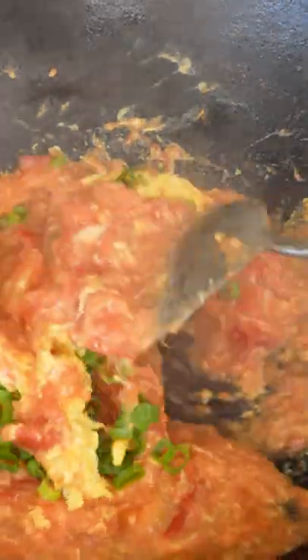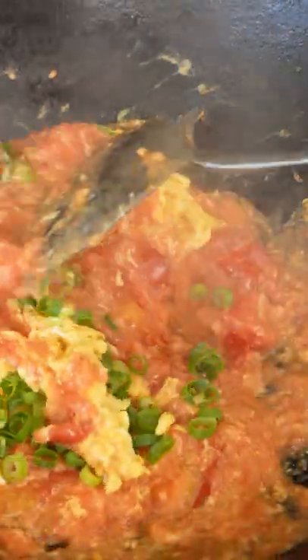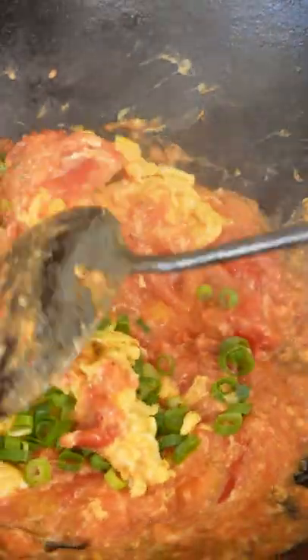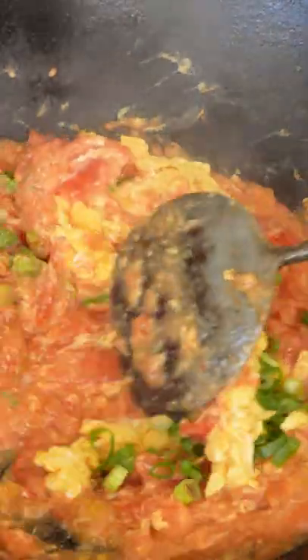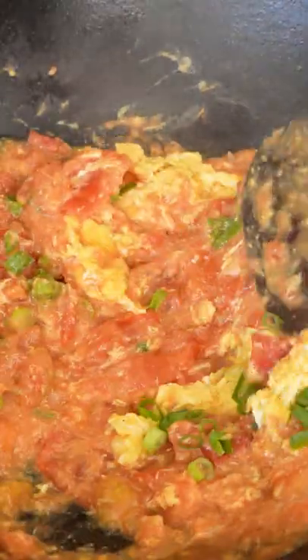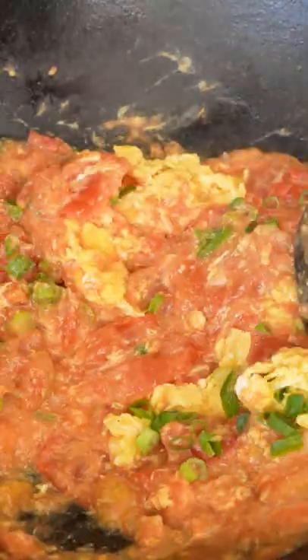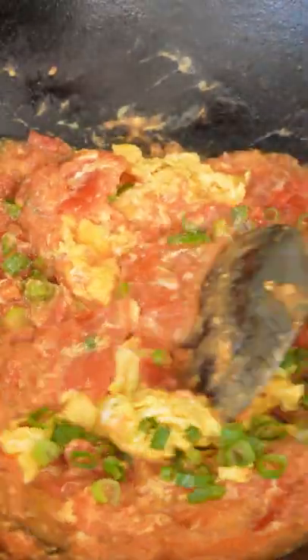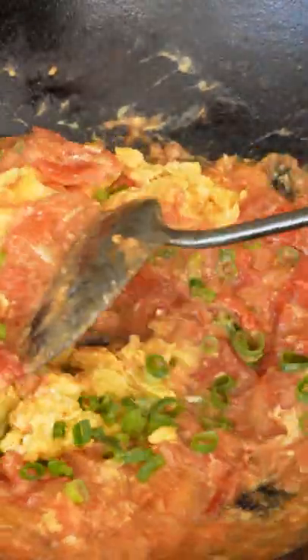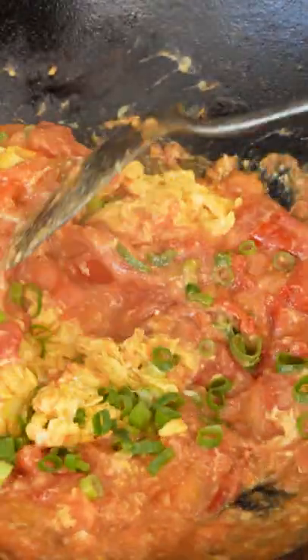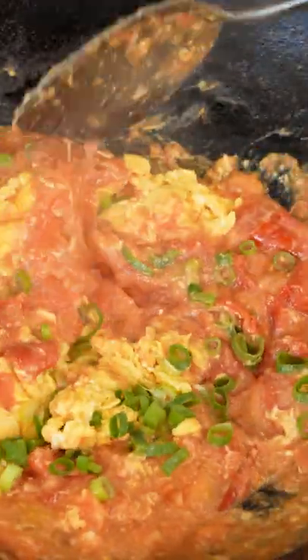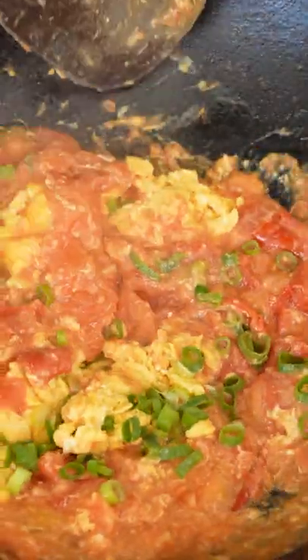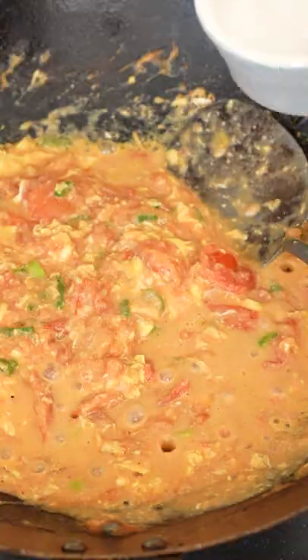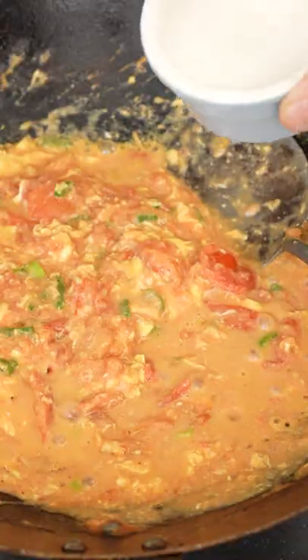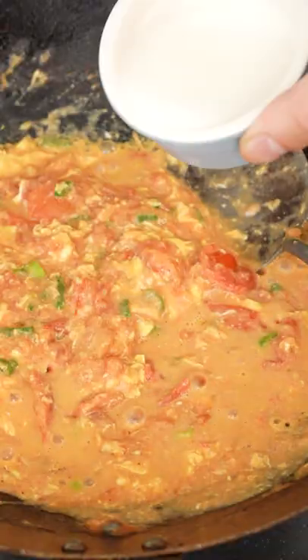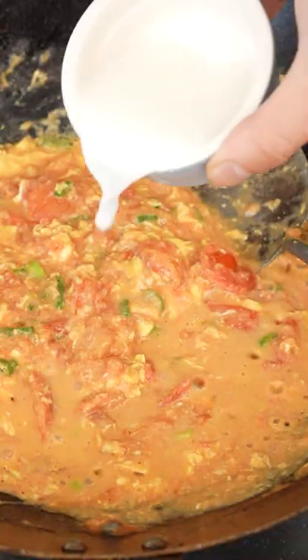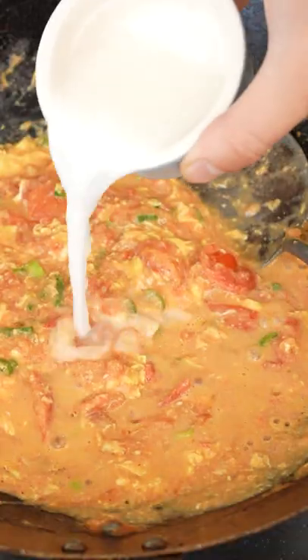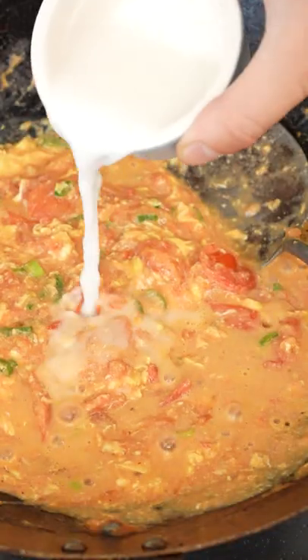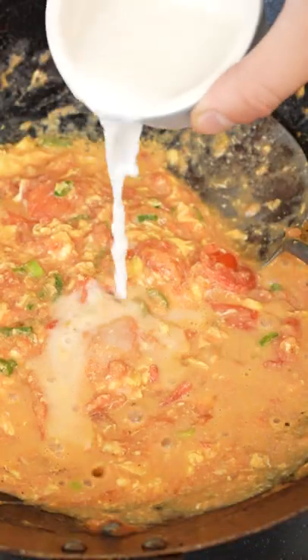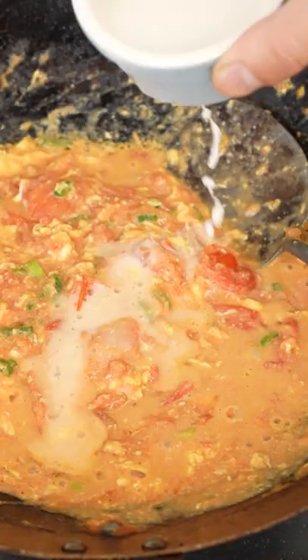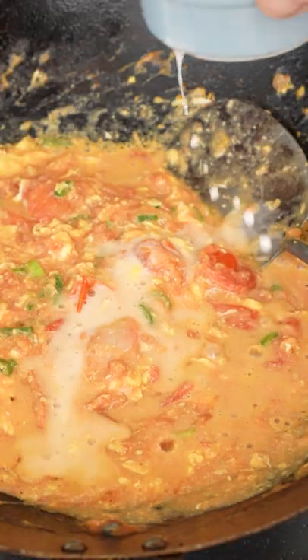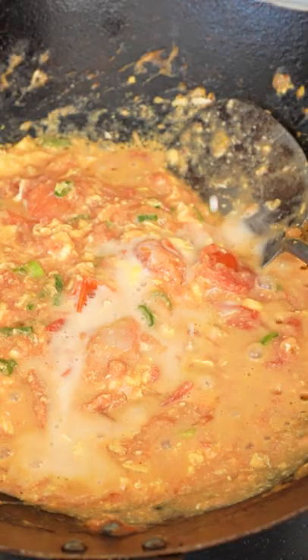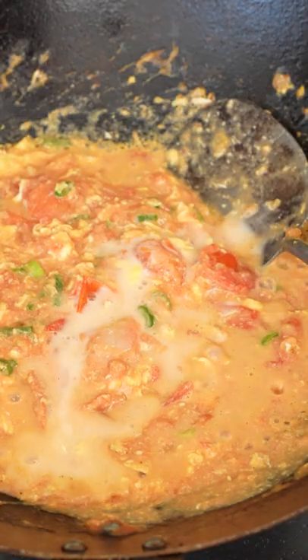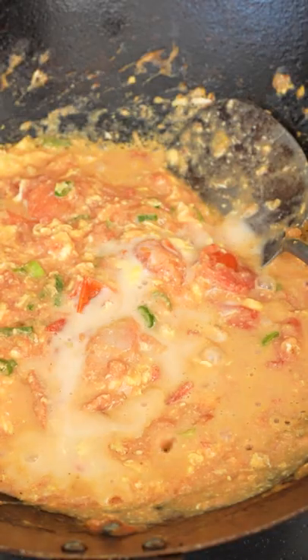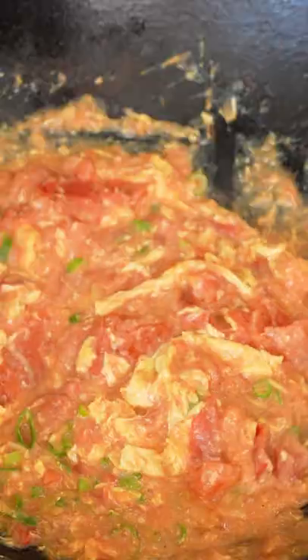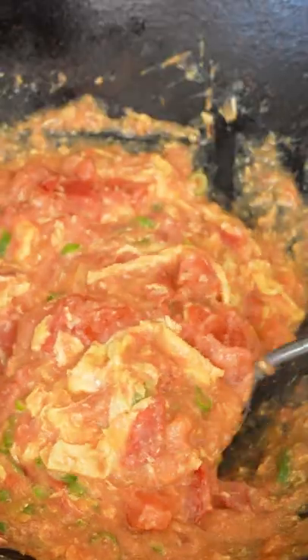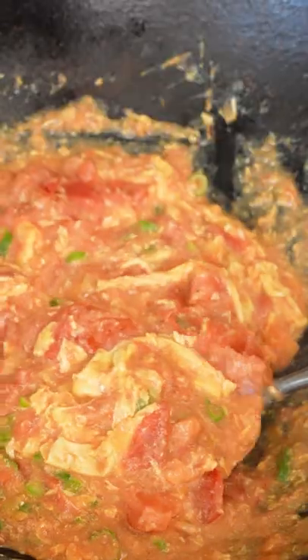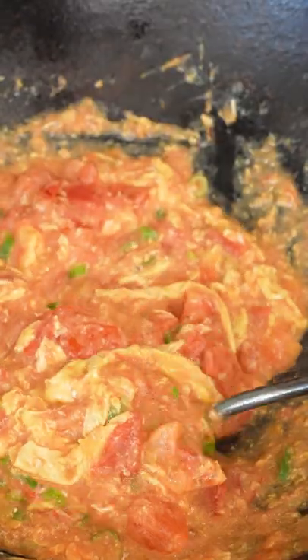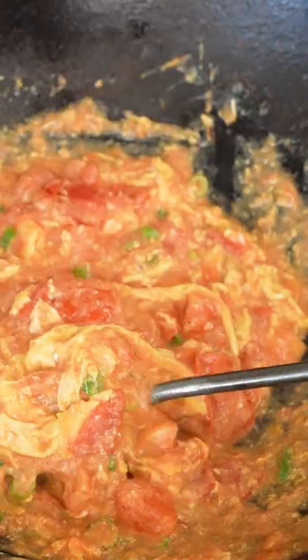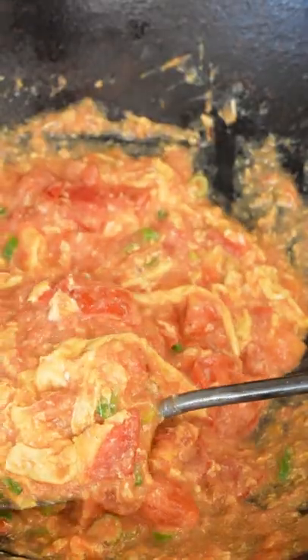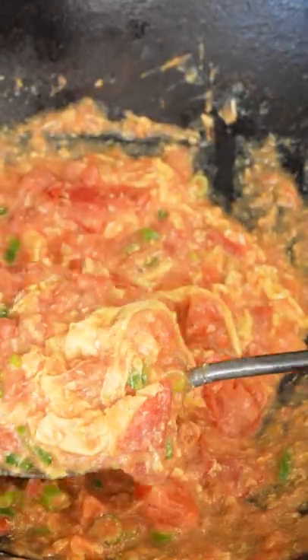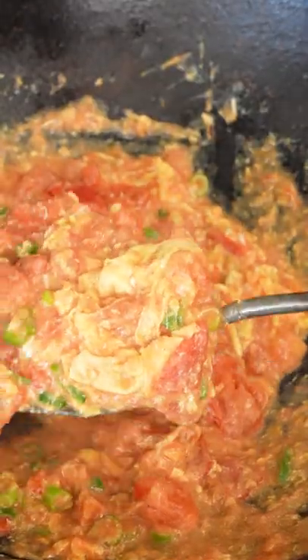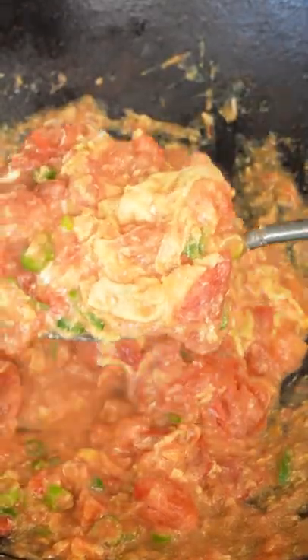Finally, thicken with a cornstarch slurry until you get a gravy-like consistency. Serve over rice and enjoy.